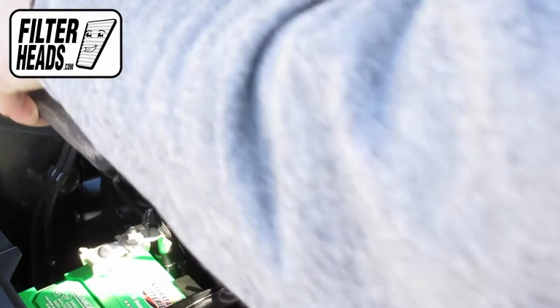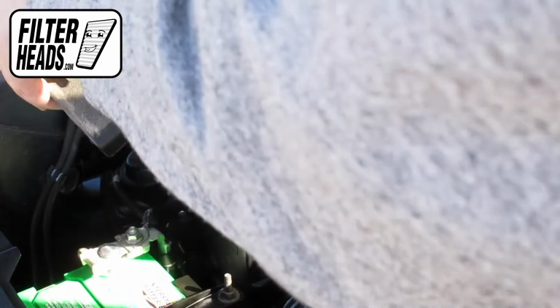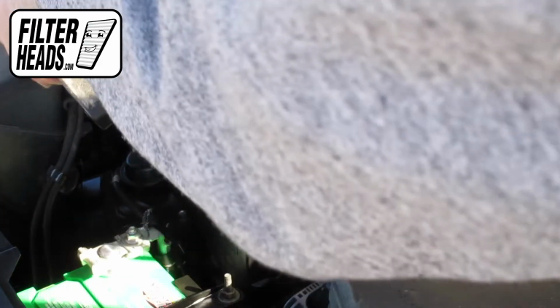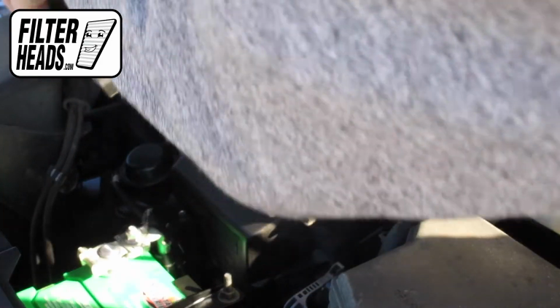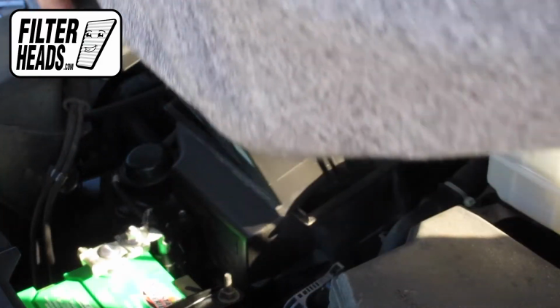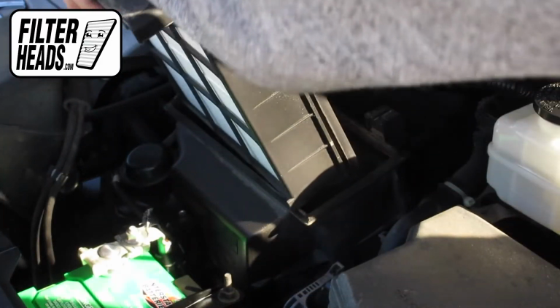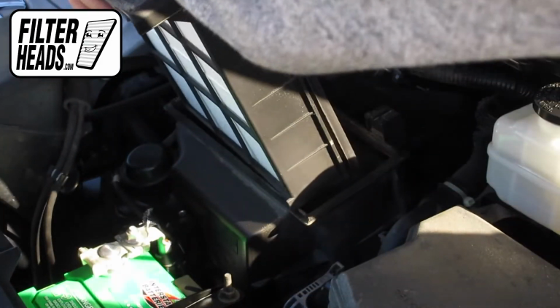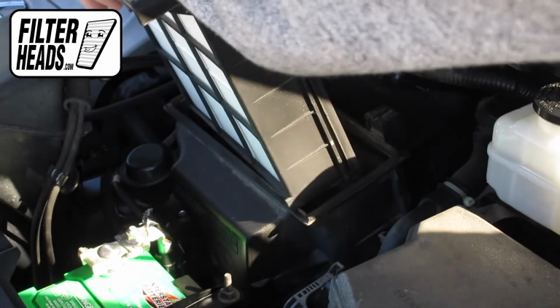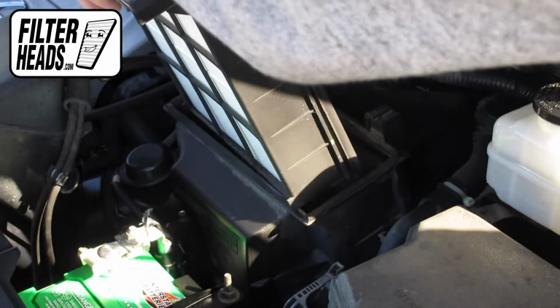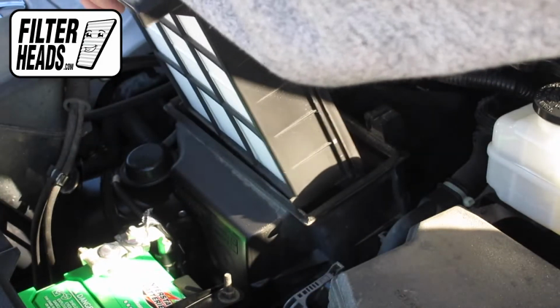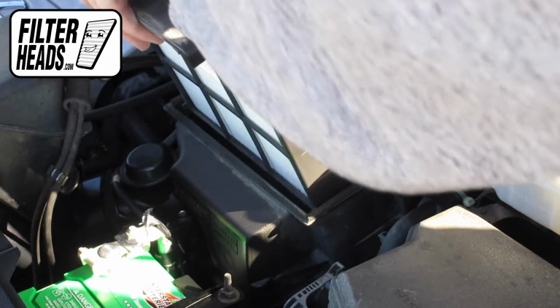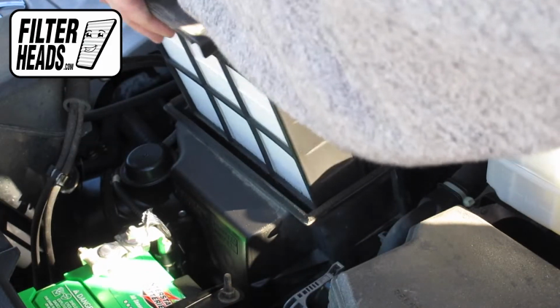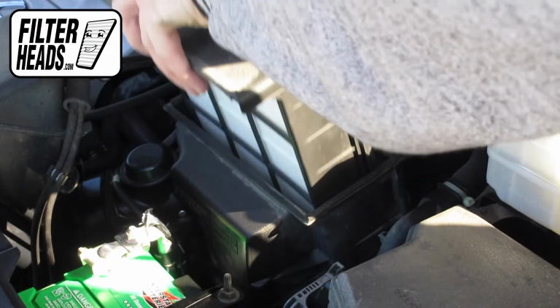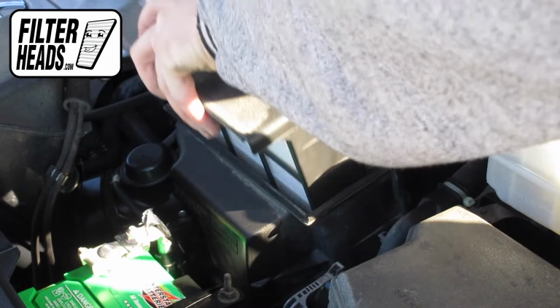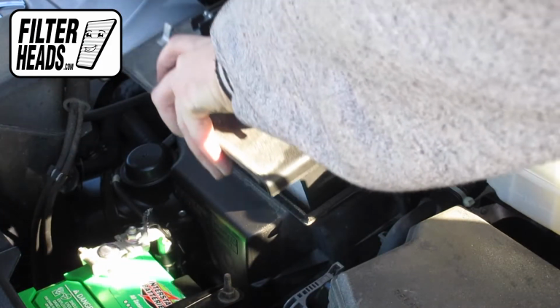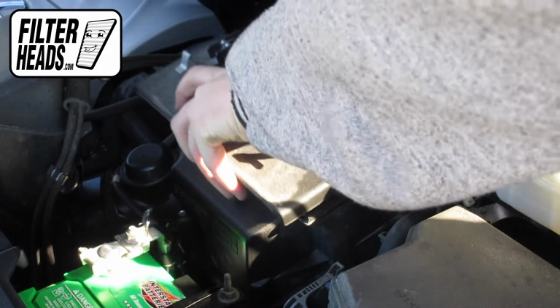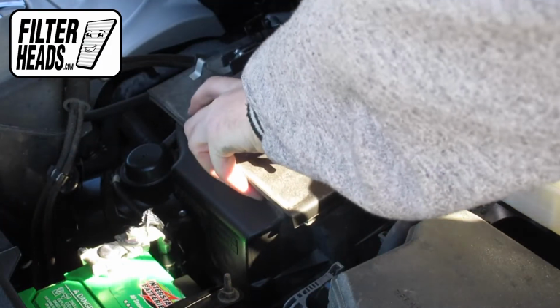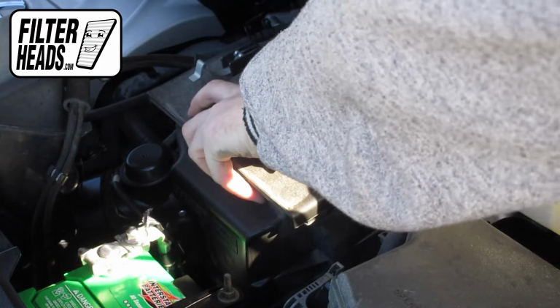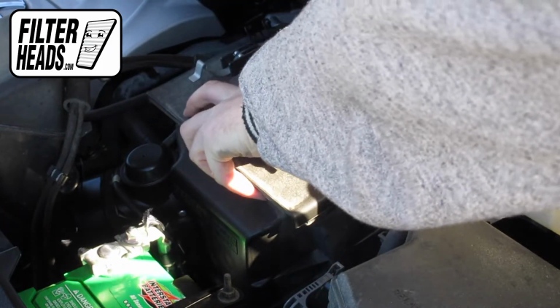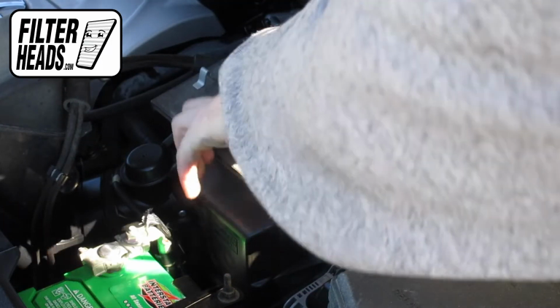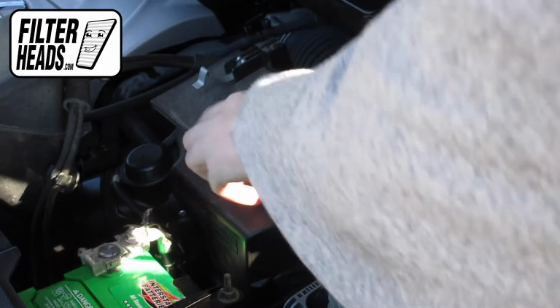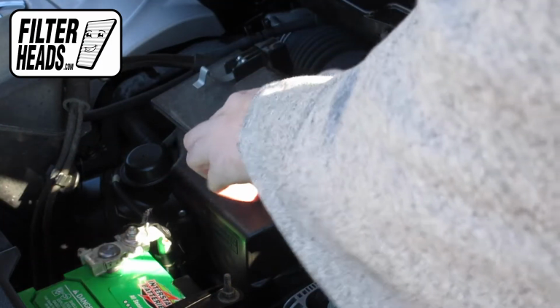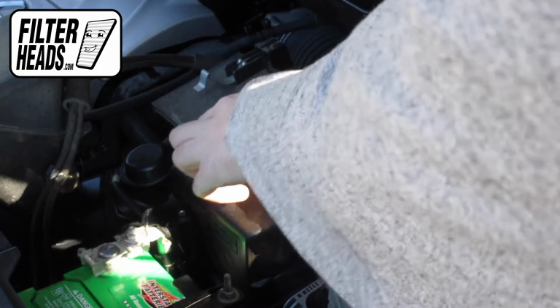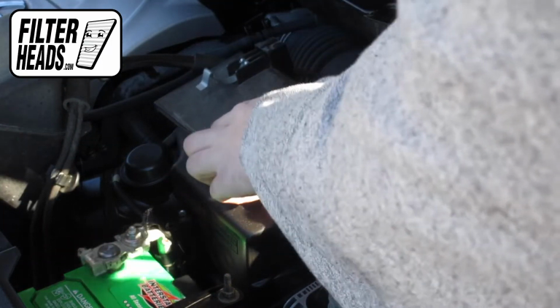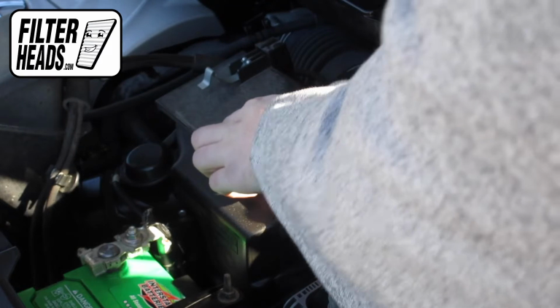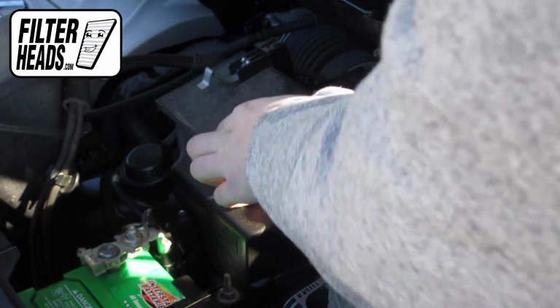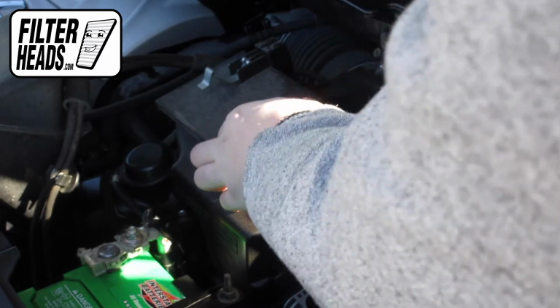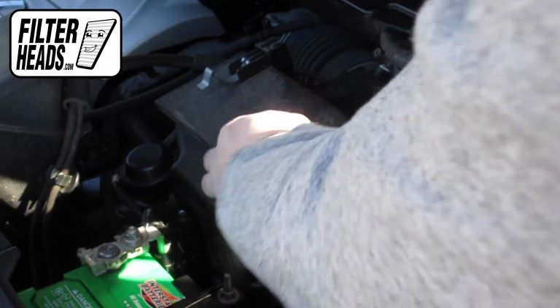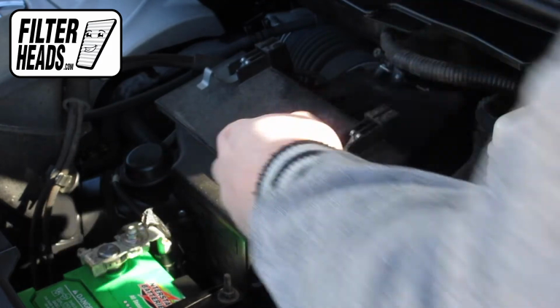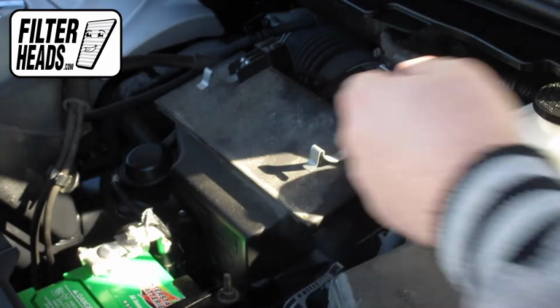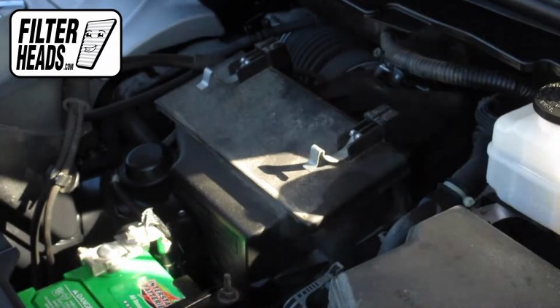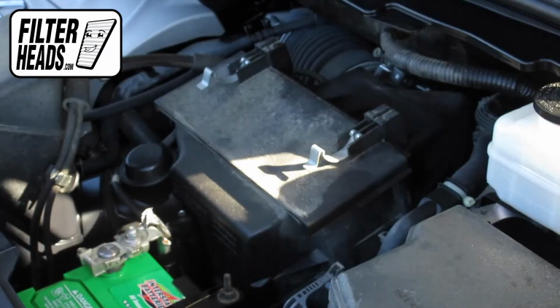Remember that driving without an air filter is dangerous, and replacing your filter can improve your gas mileage.